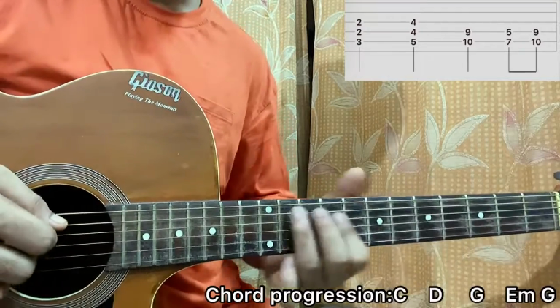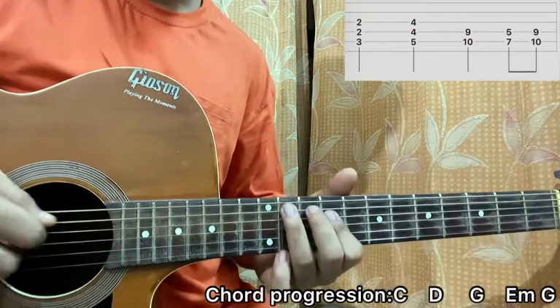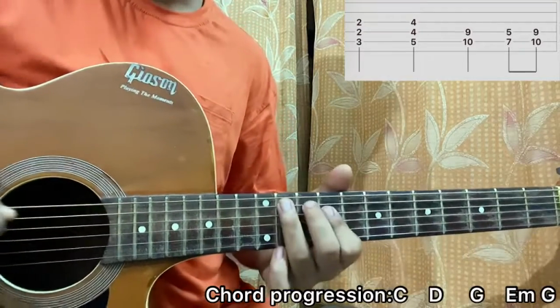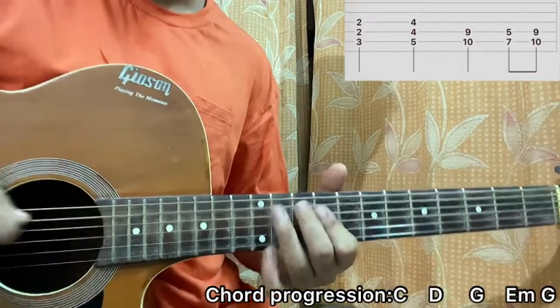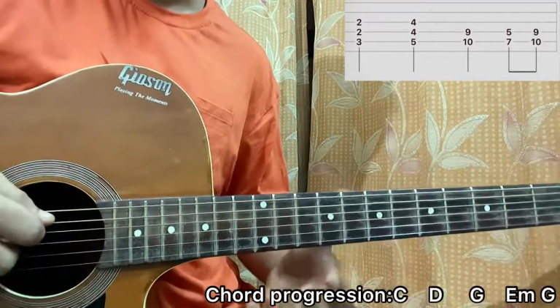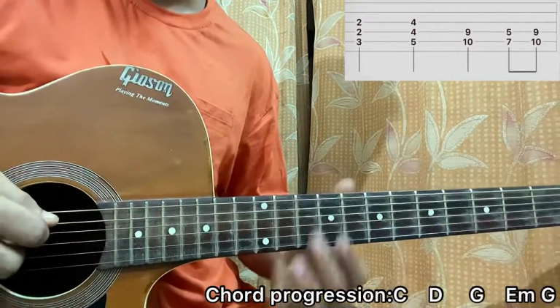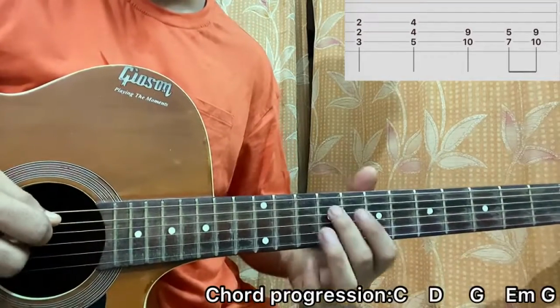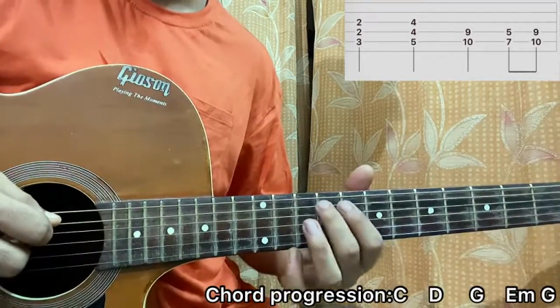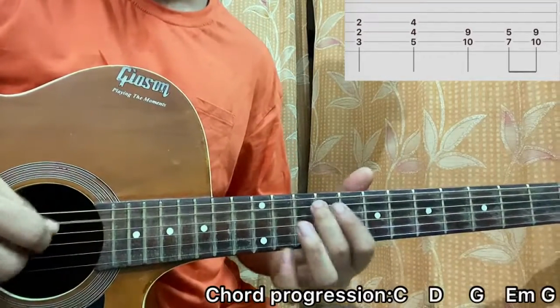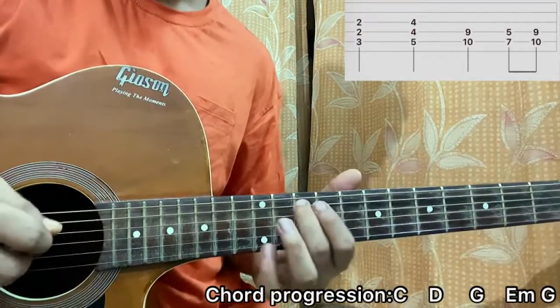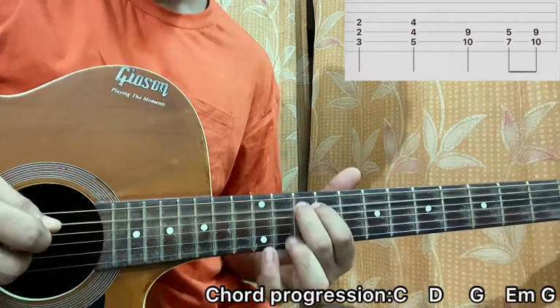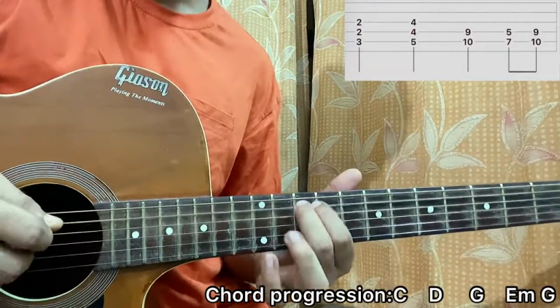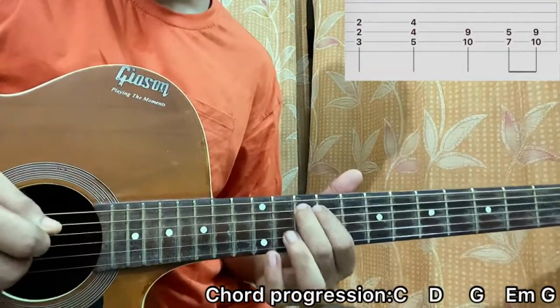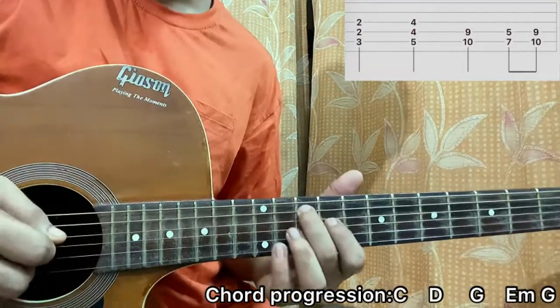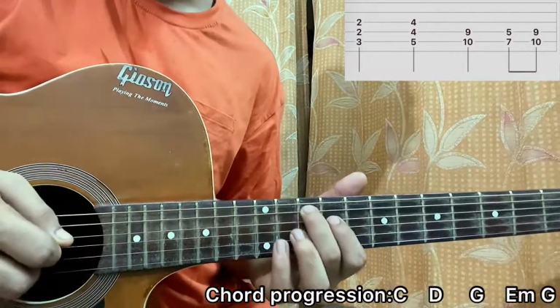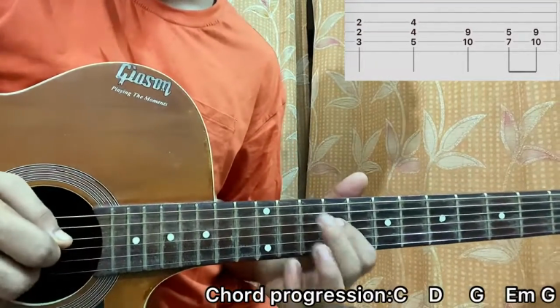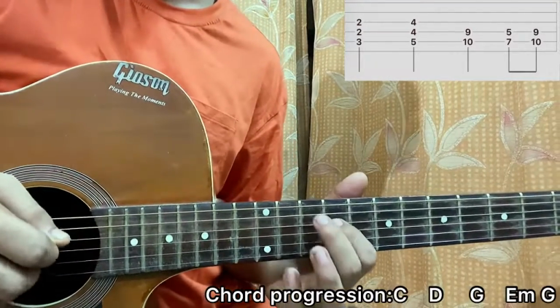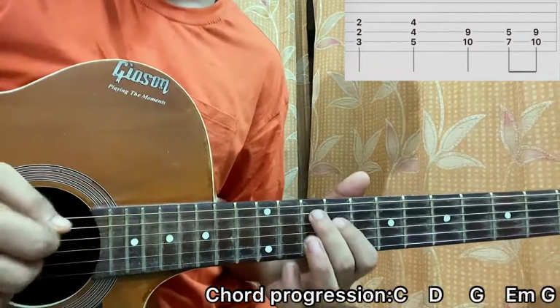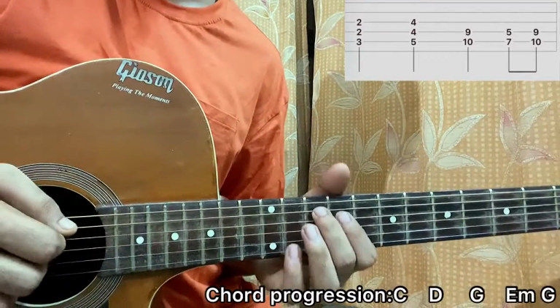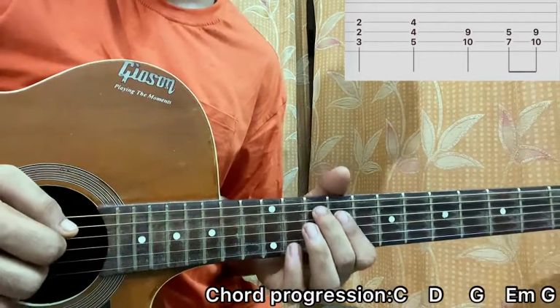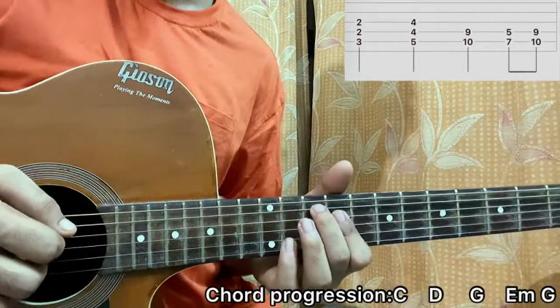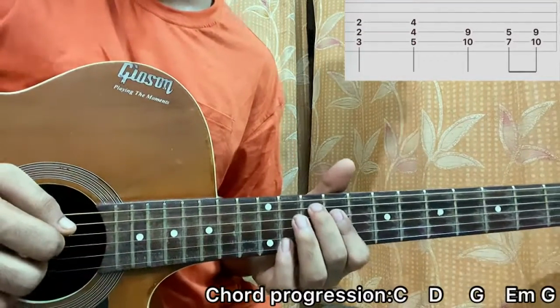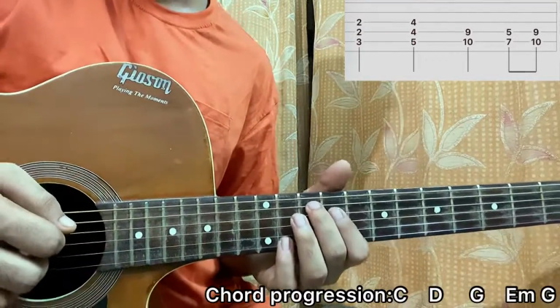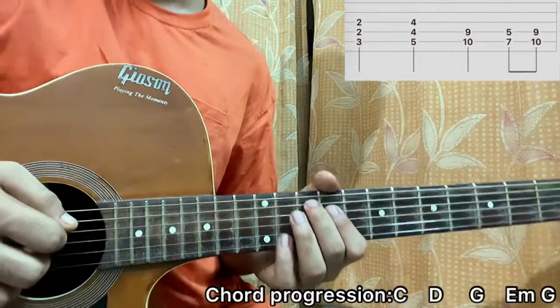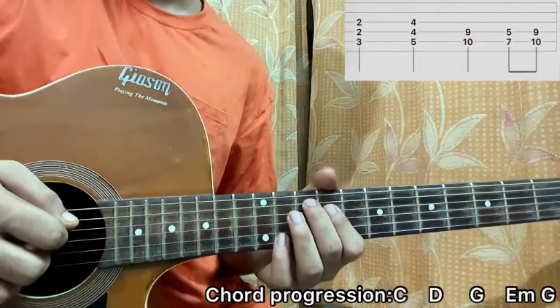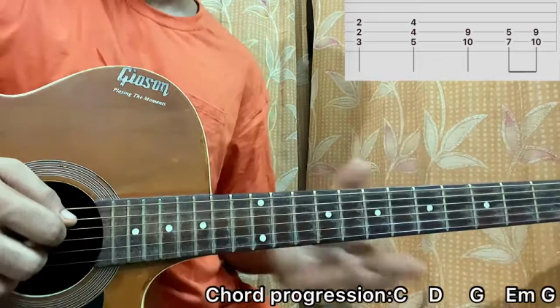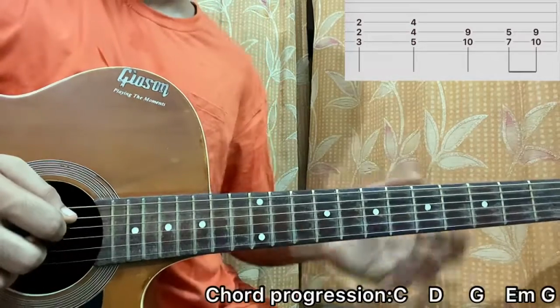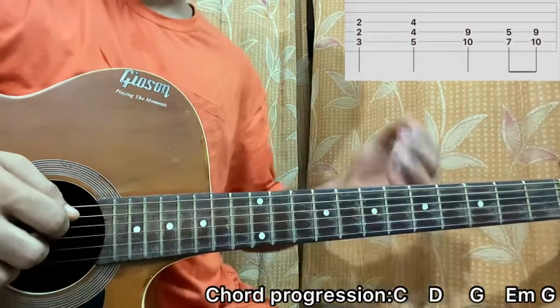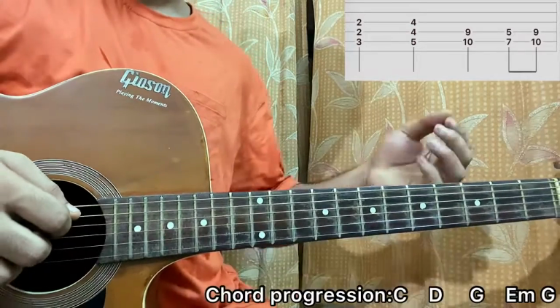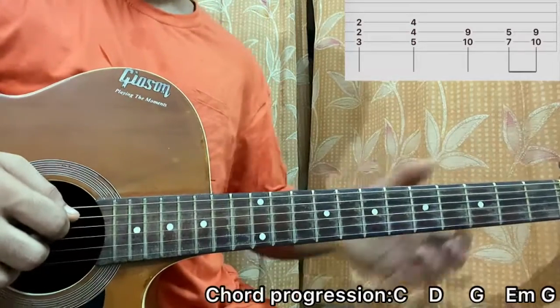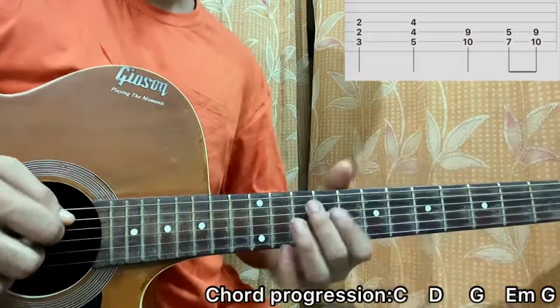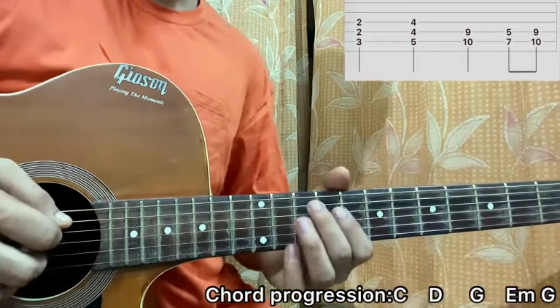Then I'll come to a G chord. I have 10 on A, 9 on D. I'll simply go for A, D string, half strum.